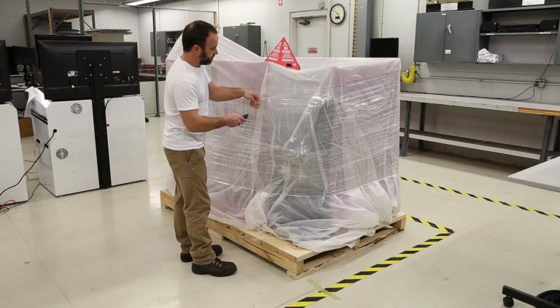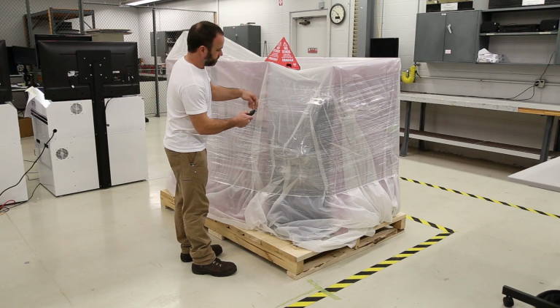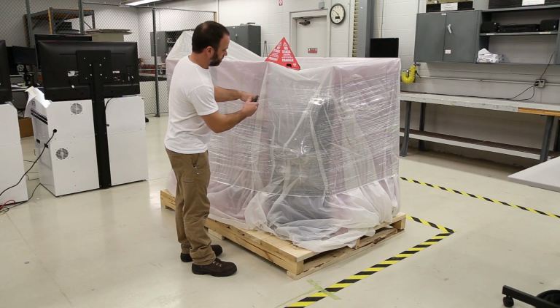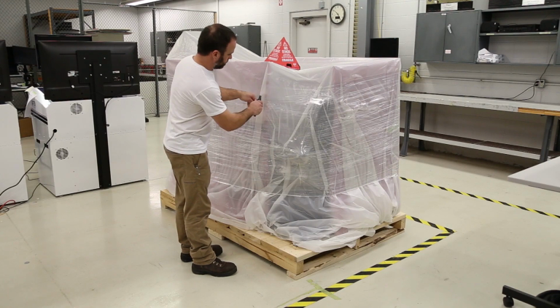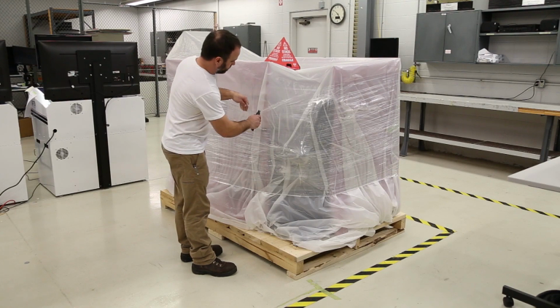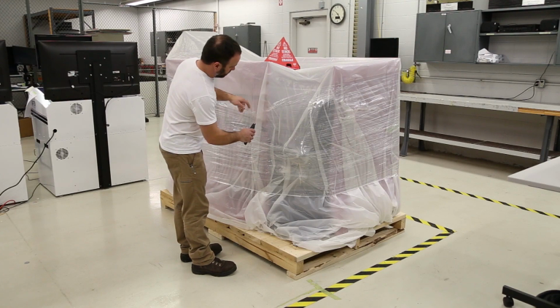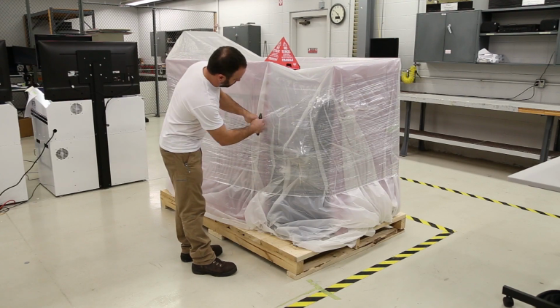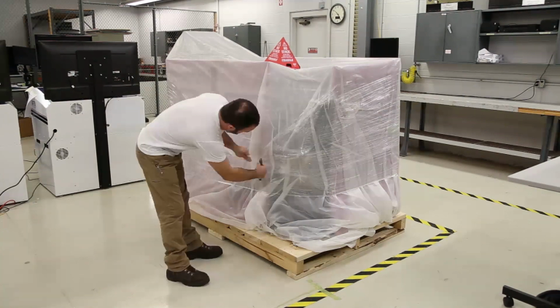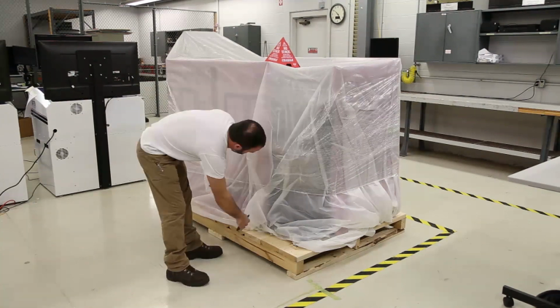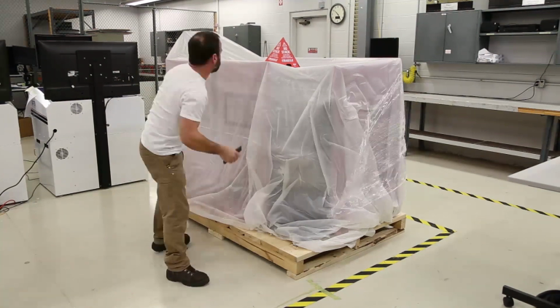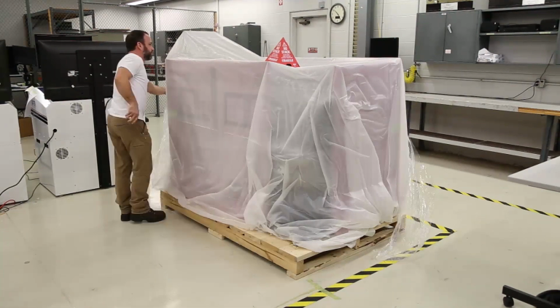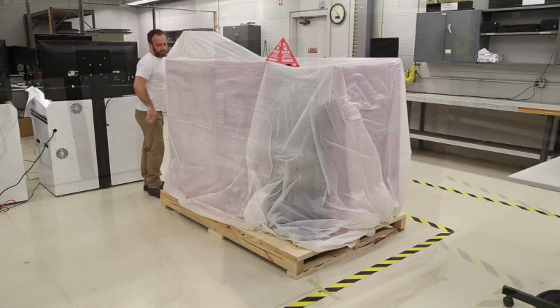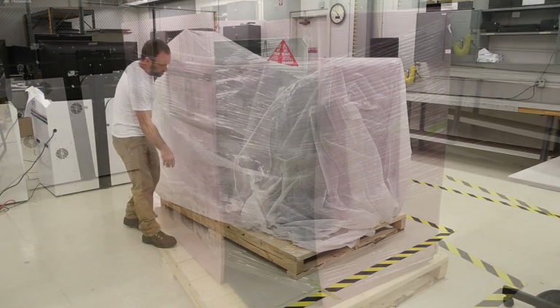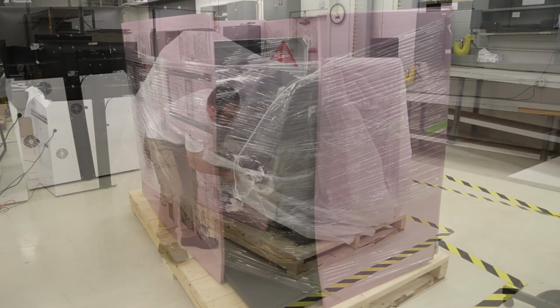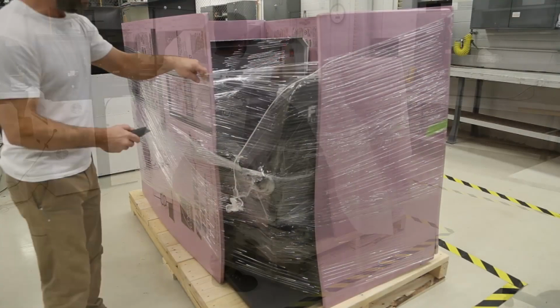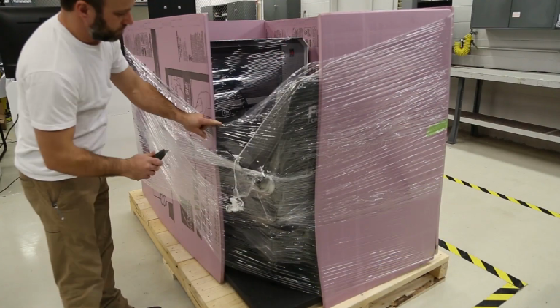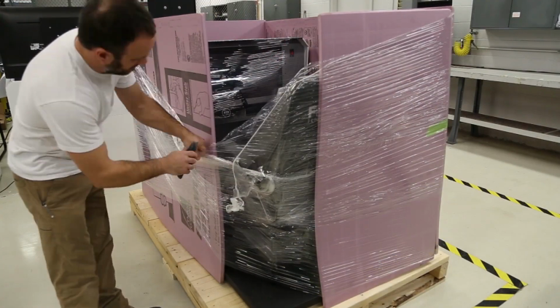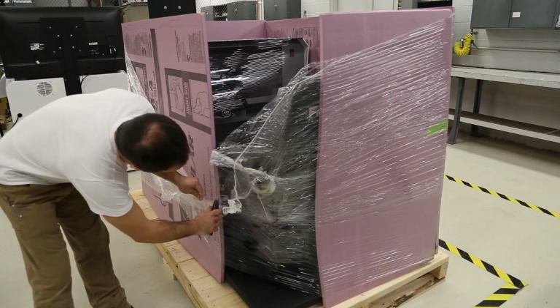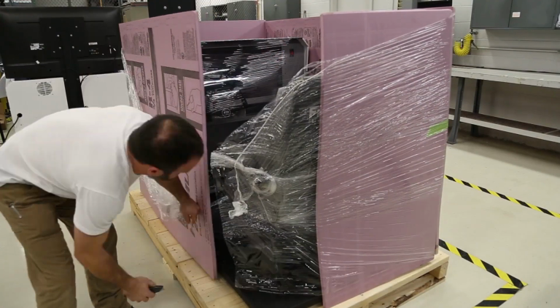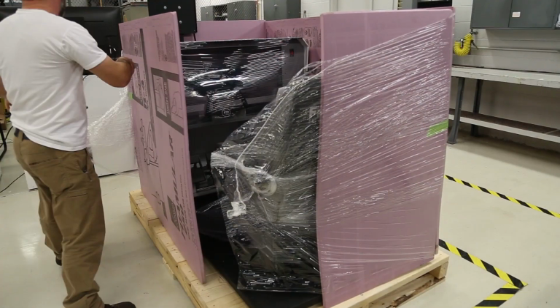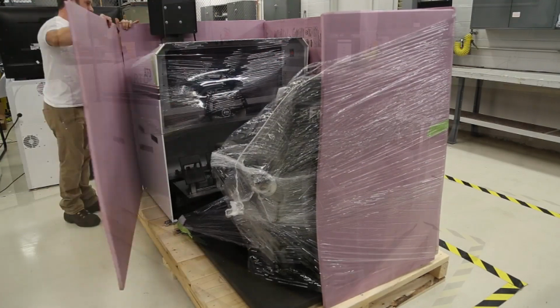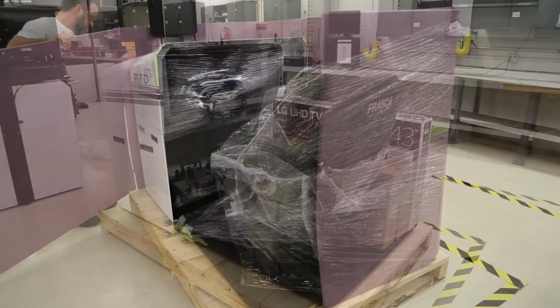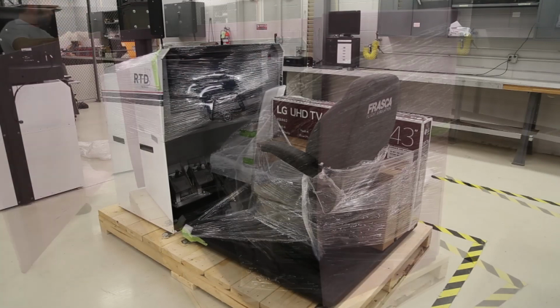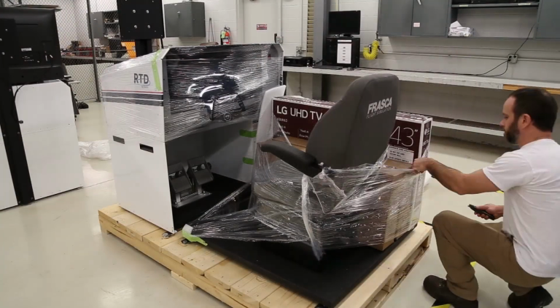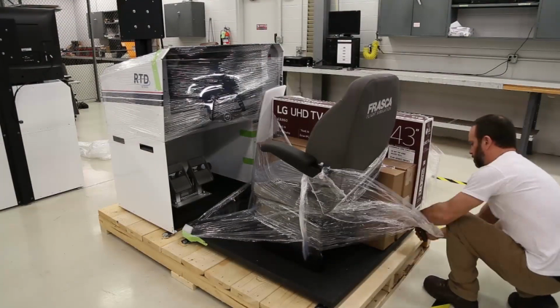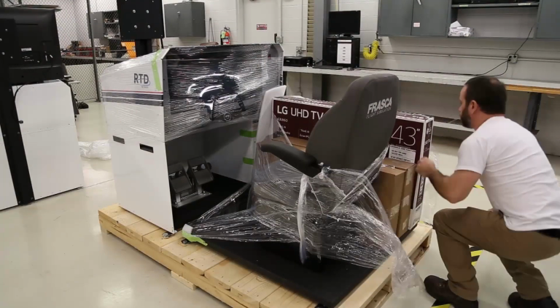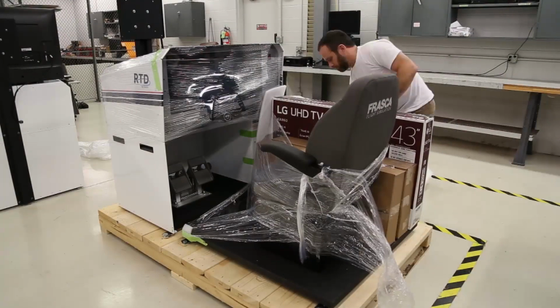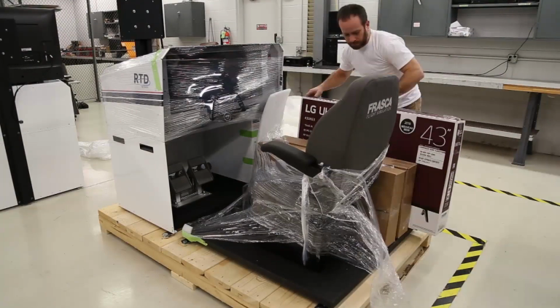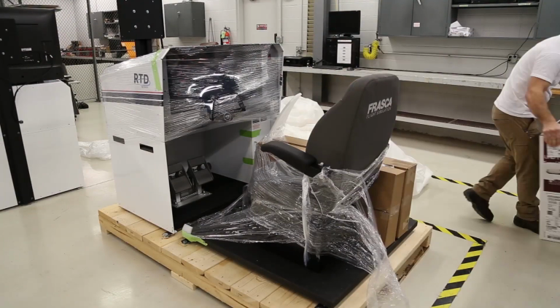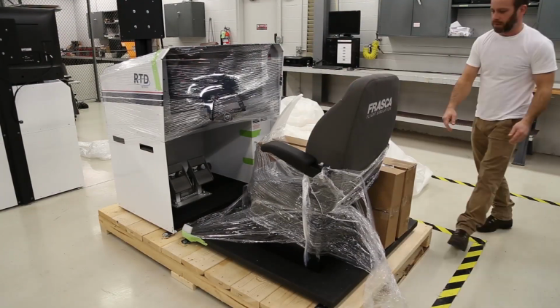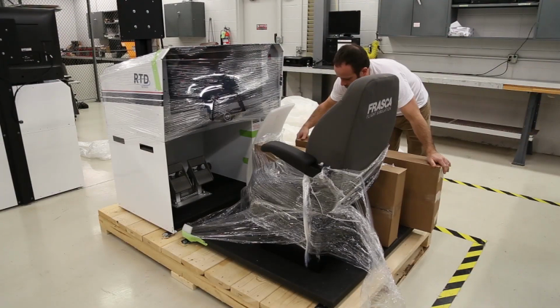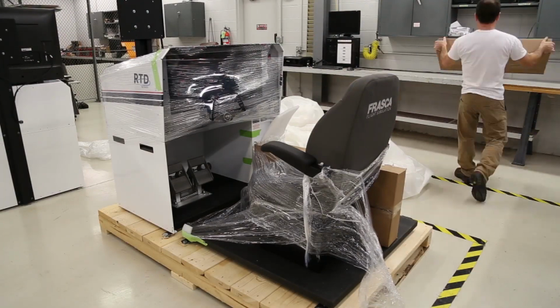Carefully remove the plastic, shrink wrap, and protective foam from the pallet. Remove the boxes from the pallet and set them aside.